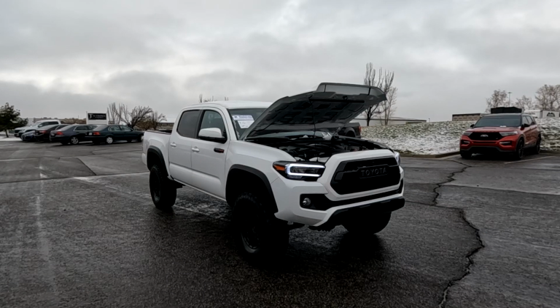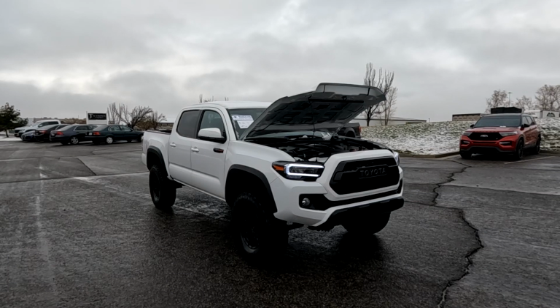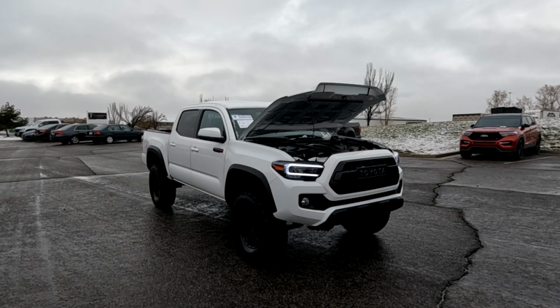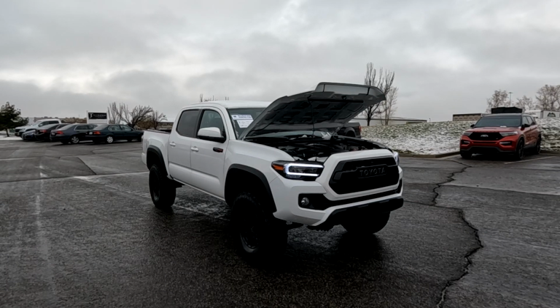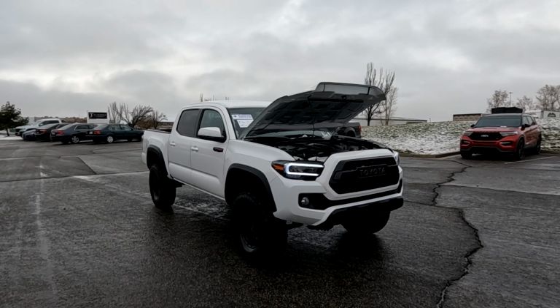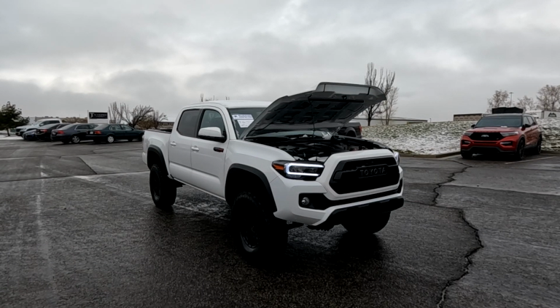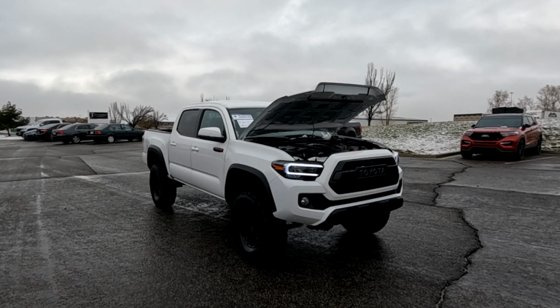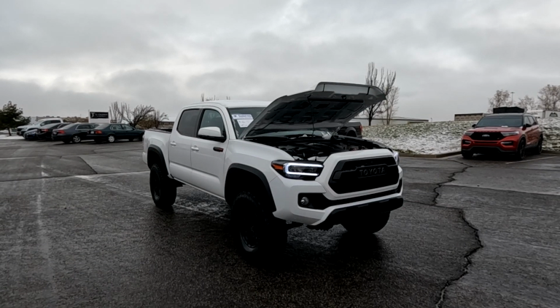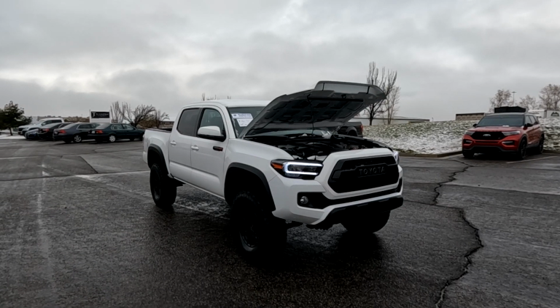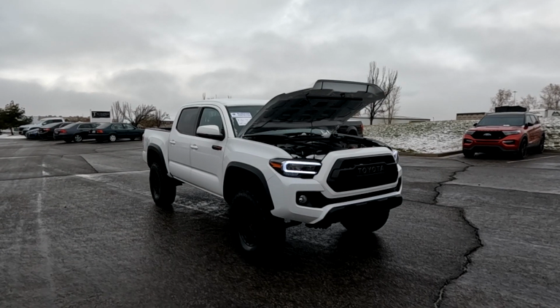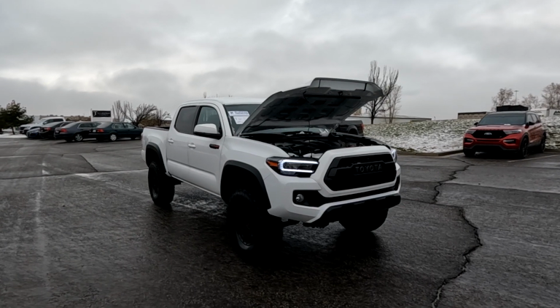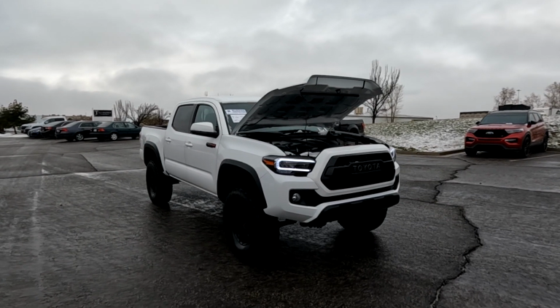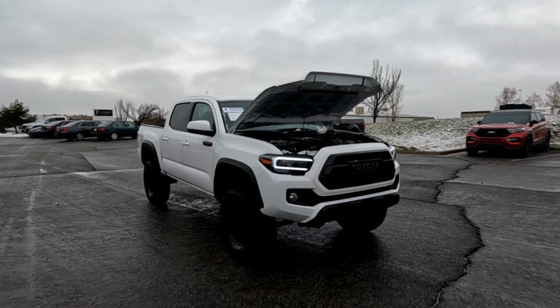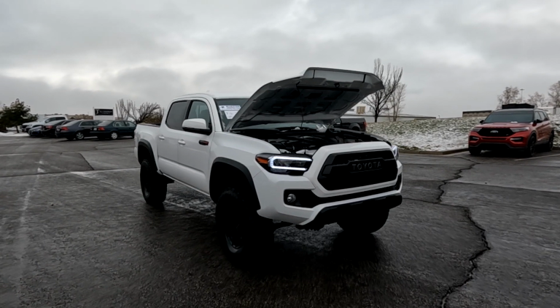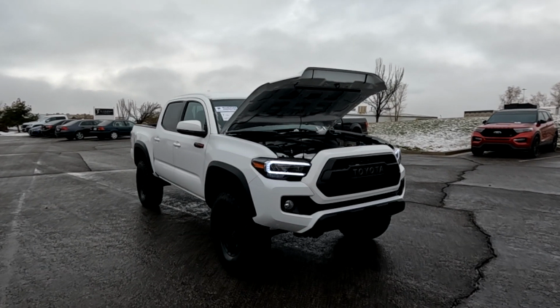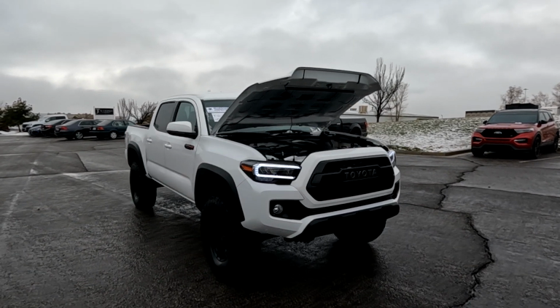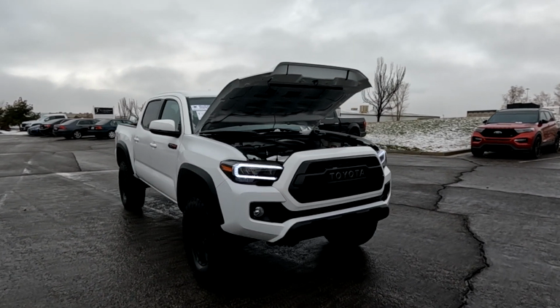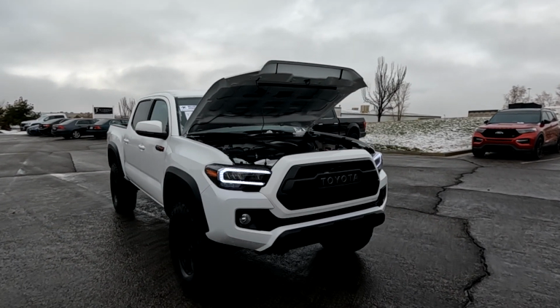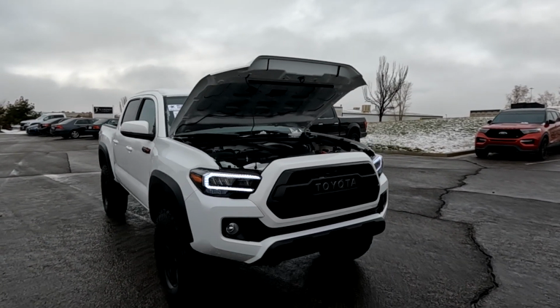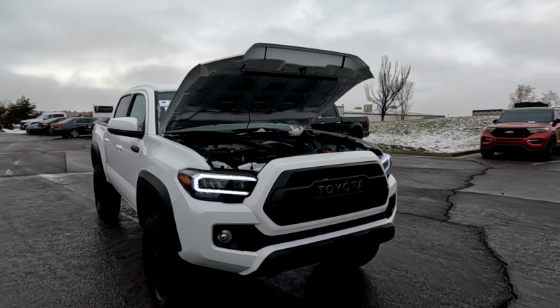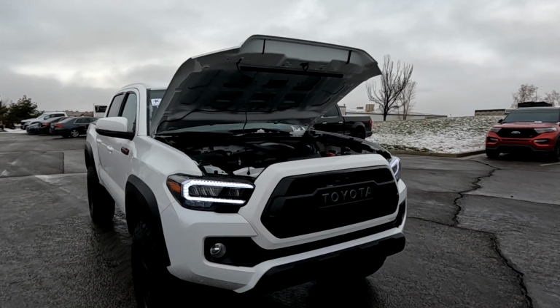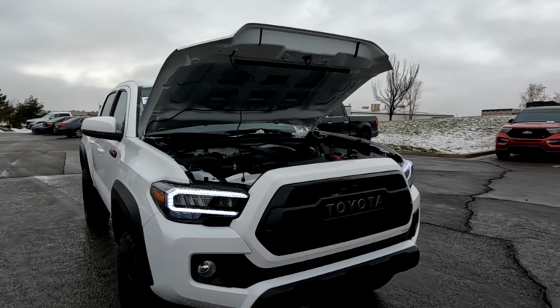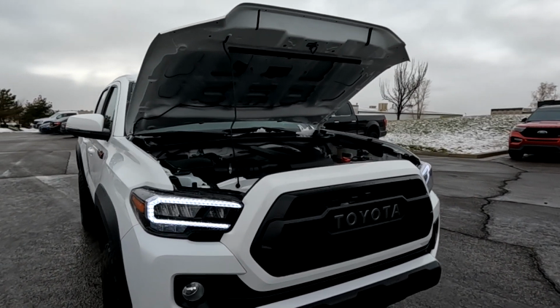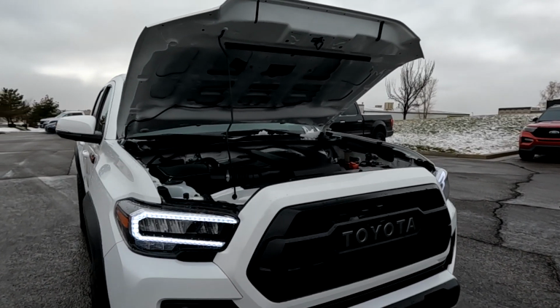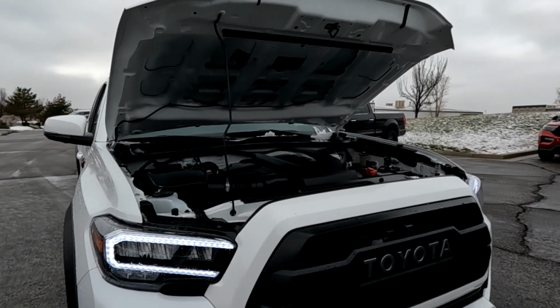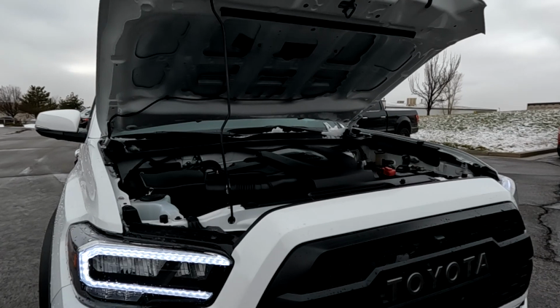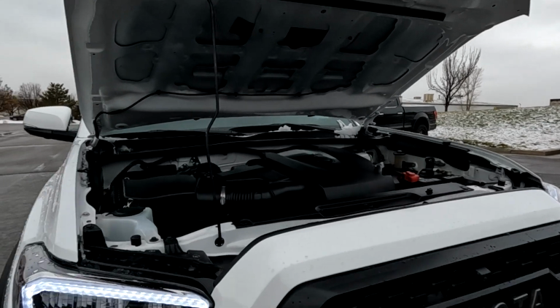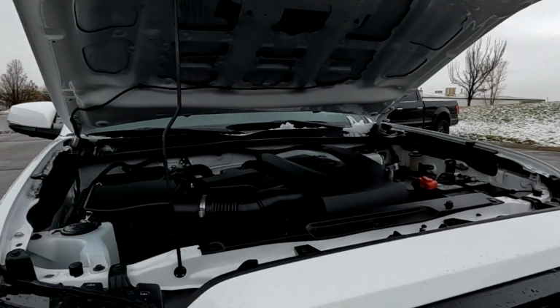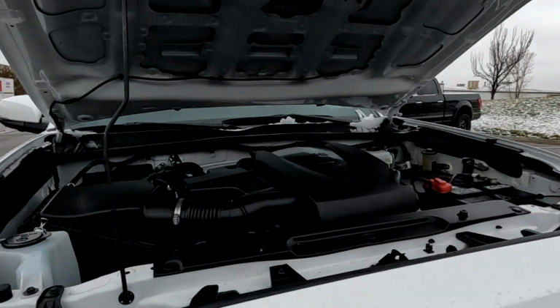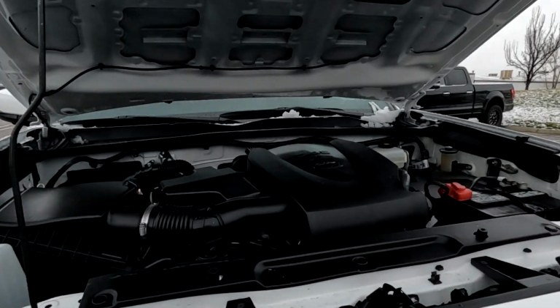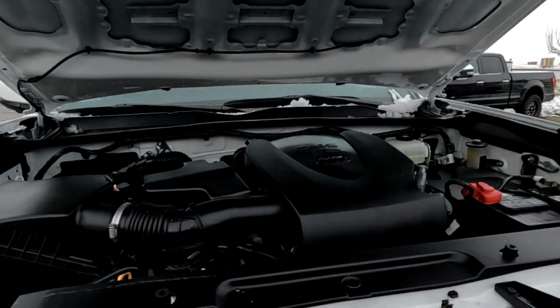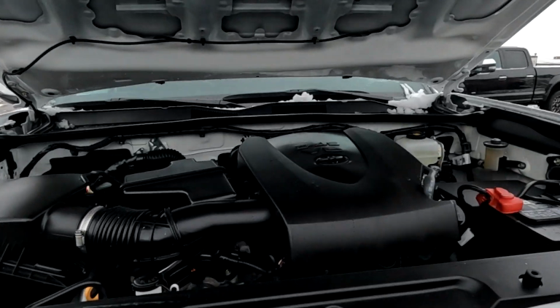Hello everyone! Today we have a 2020 Toyota Tacoma. This is the double cab with the TRD Pro package and the V6.